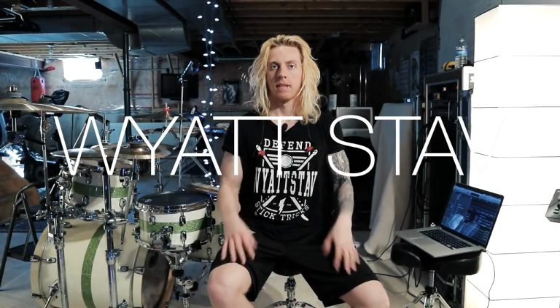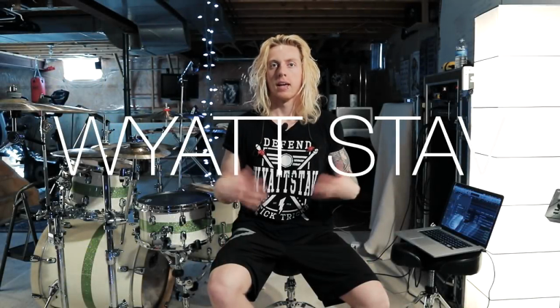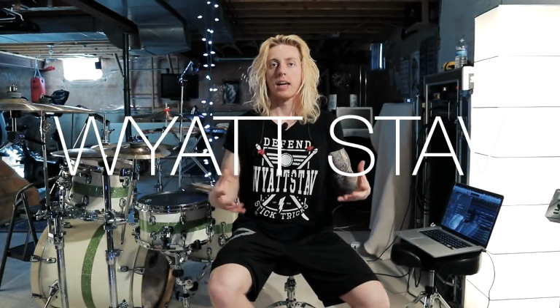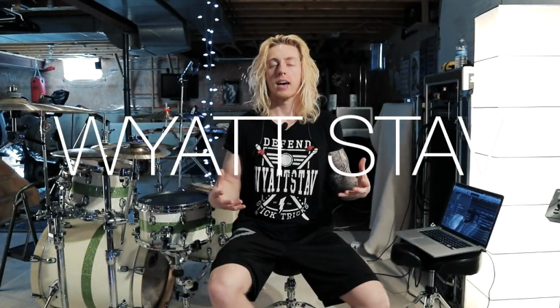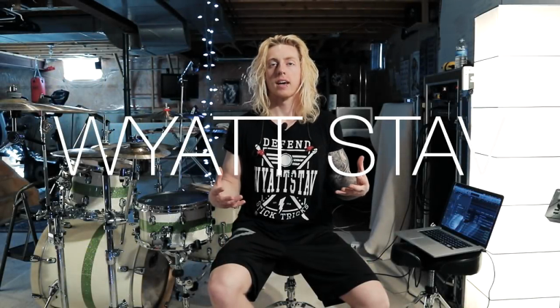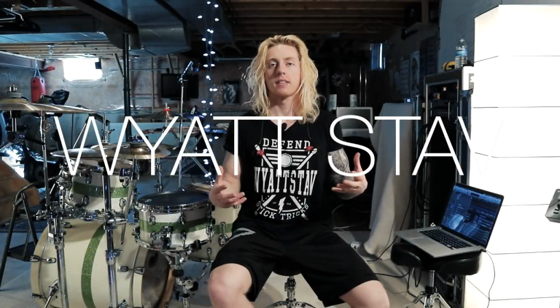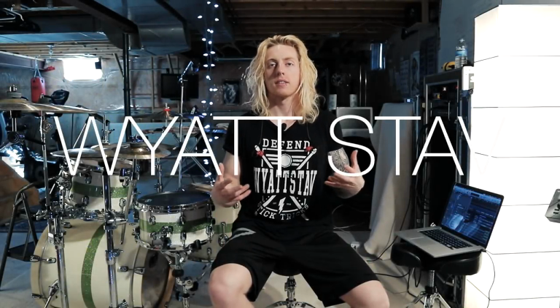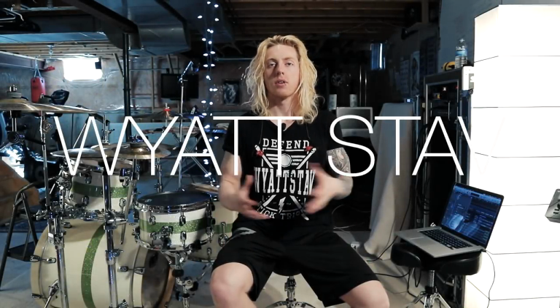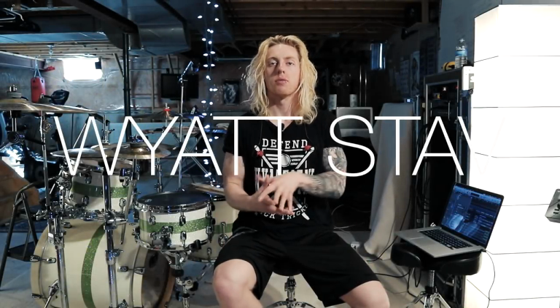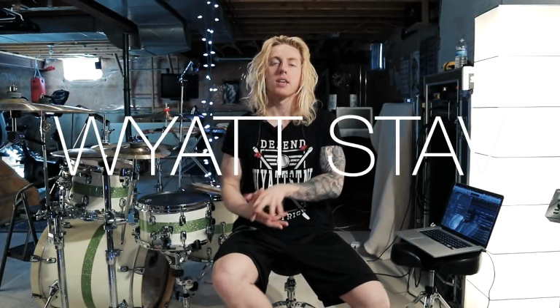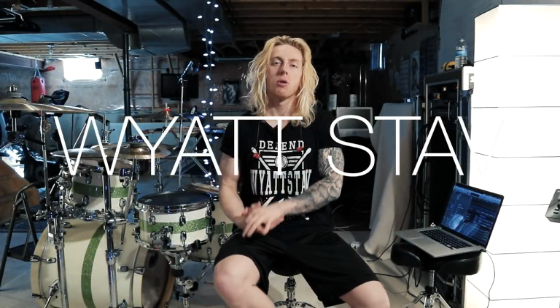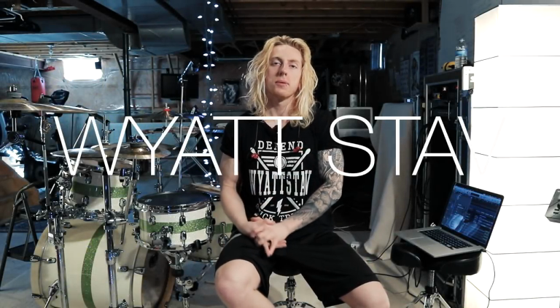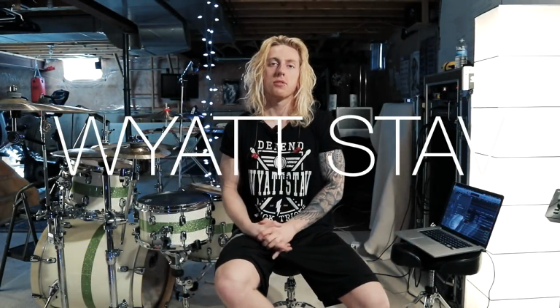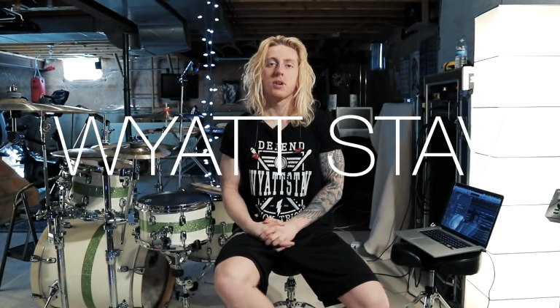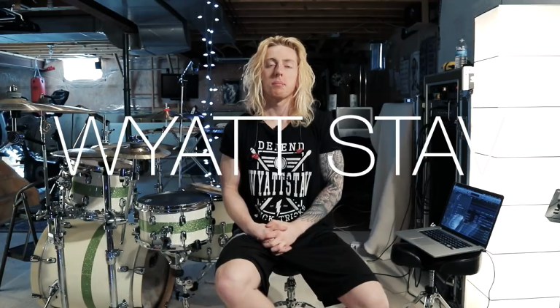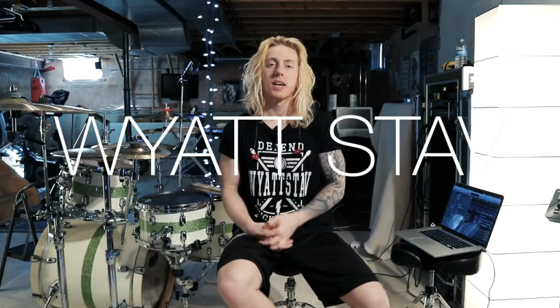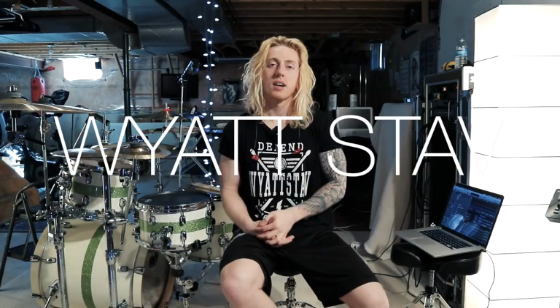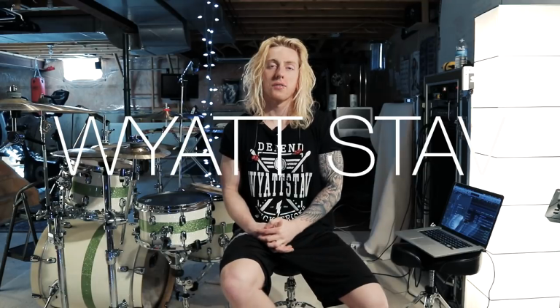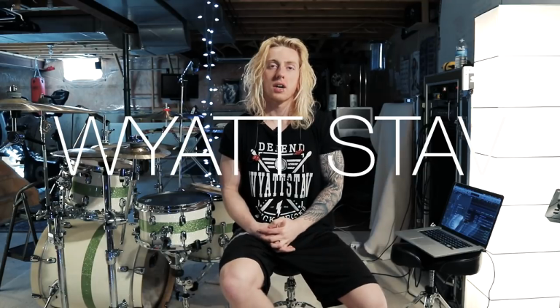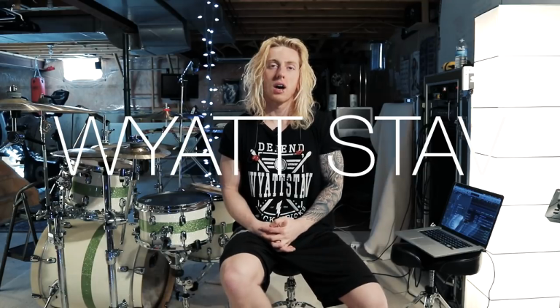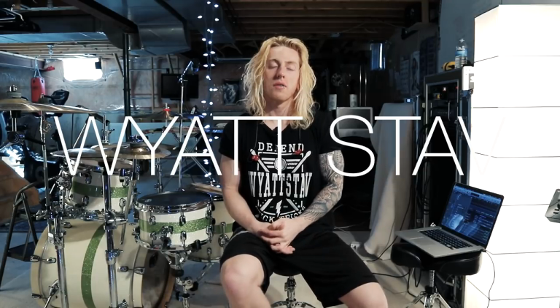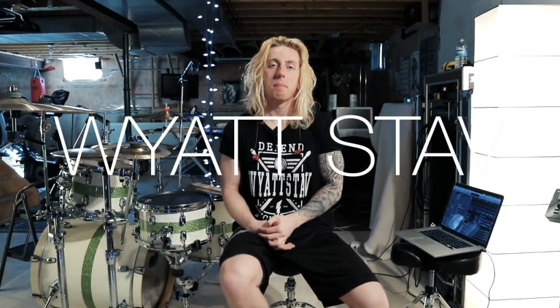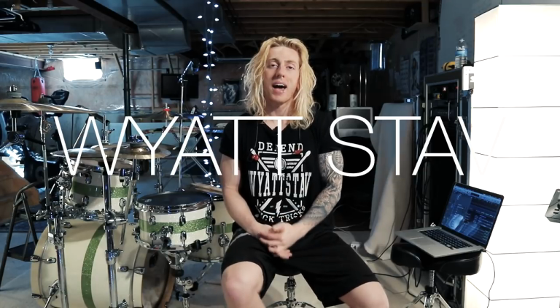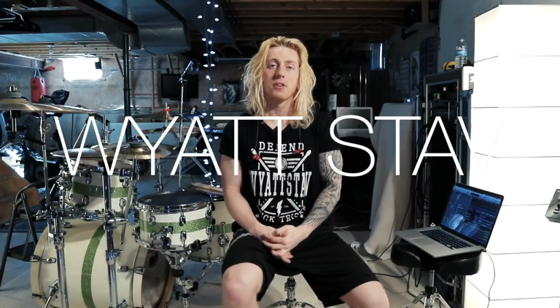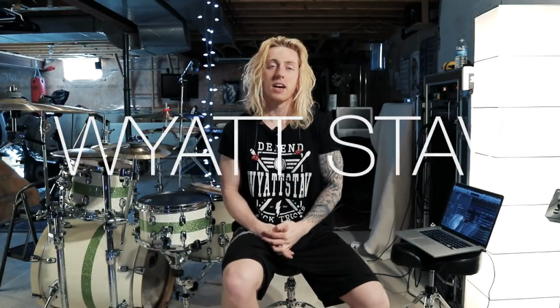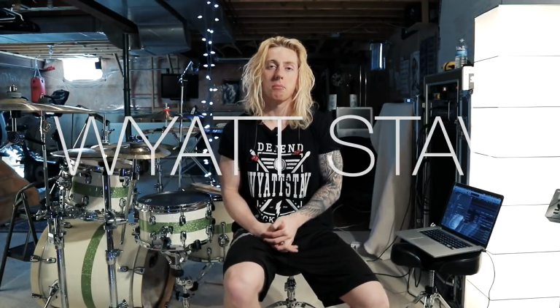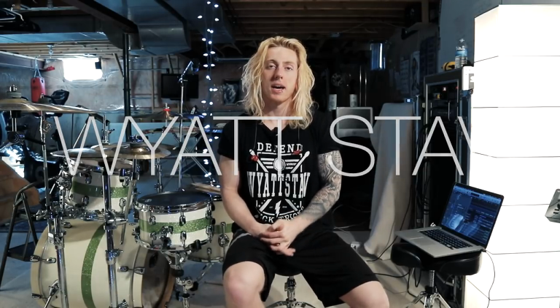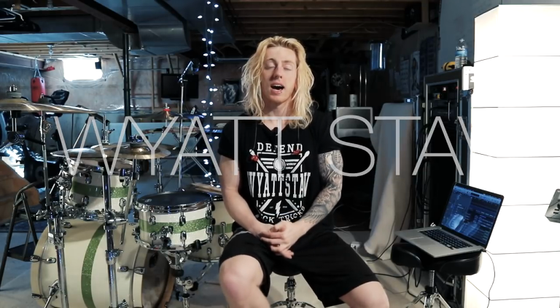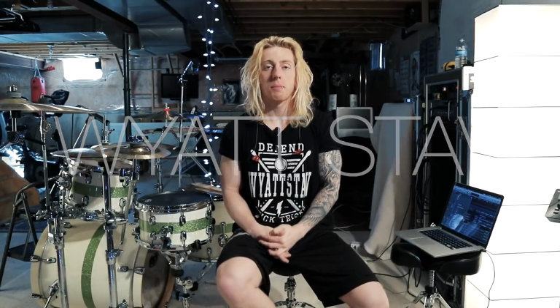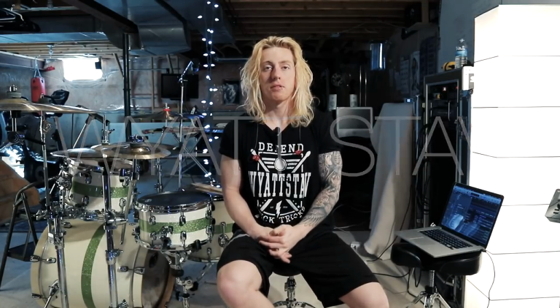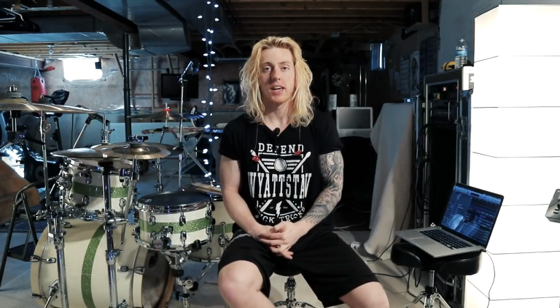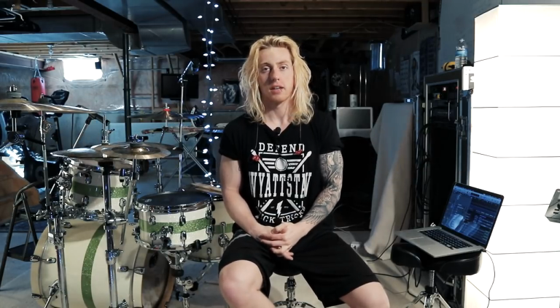Hey guys, I really hope you enjoyed my cover of Bow Down by I Prevail.